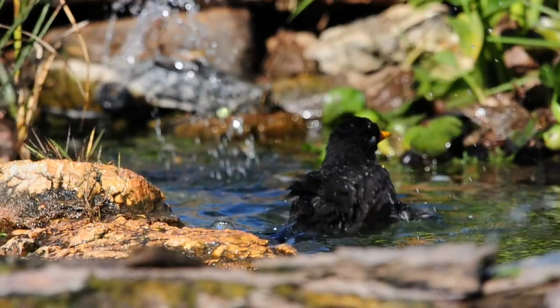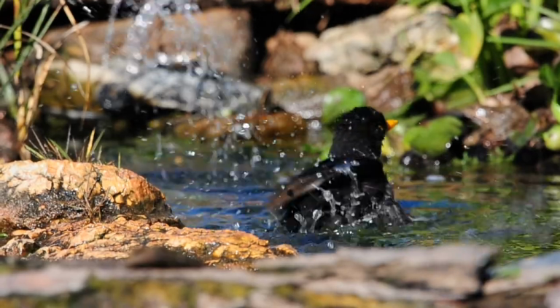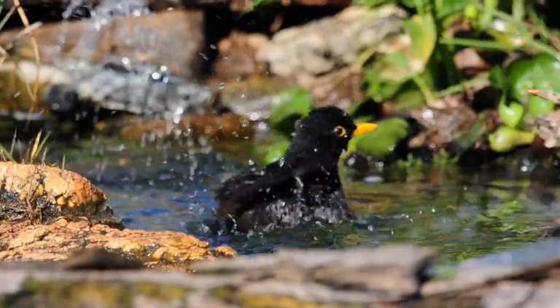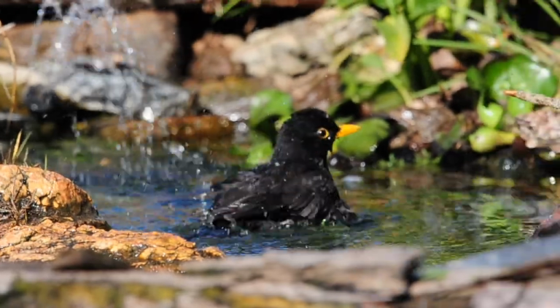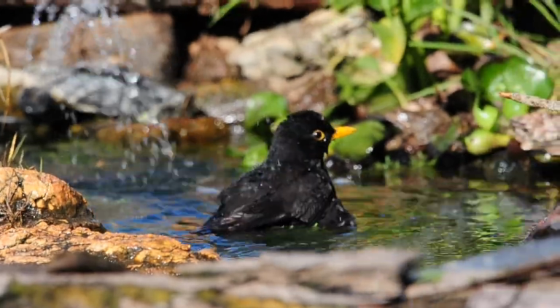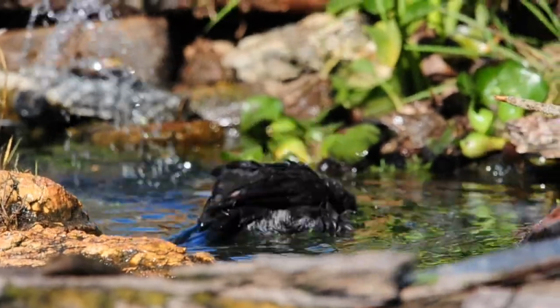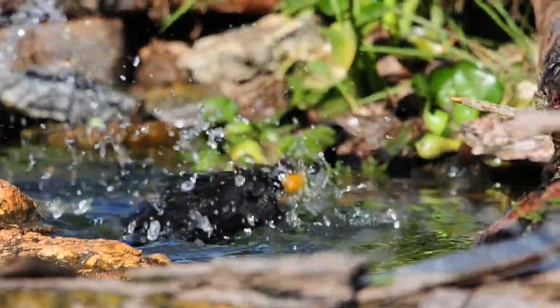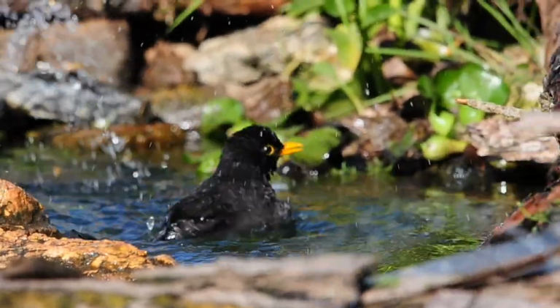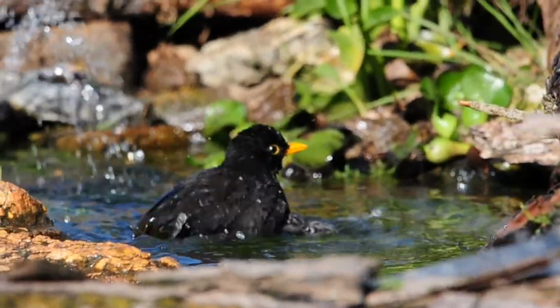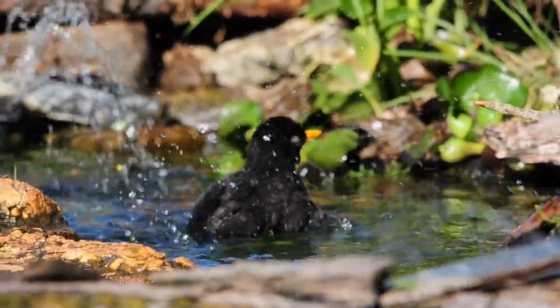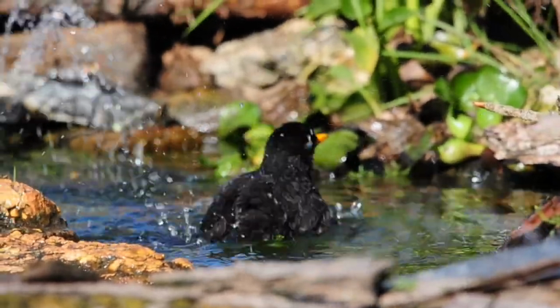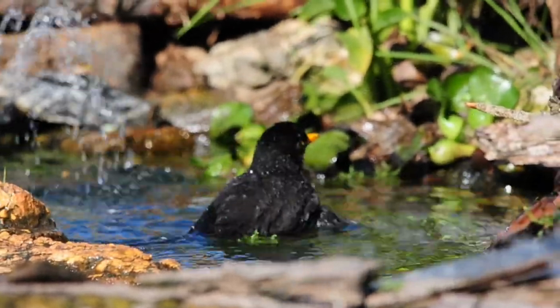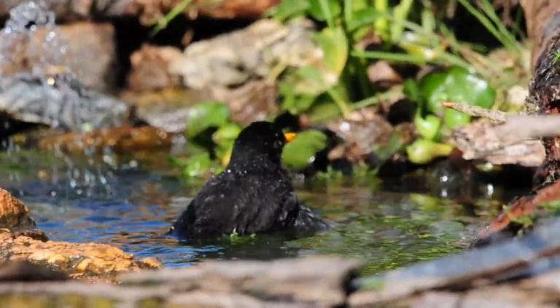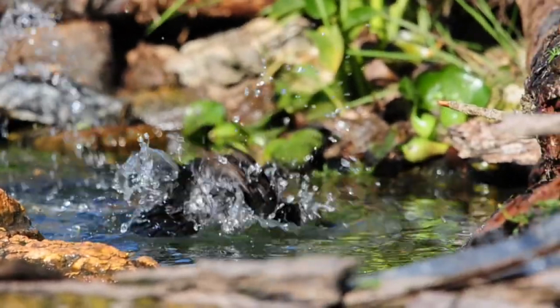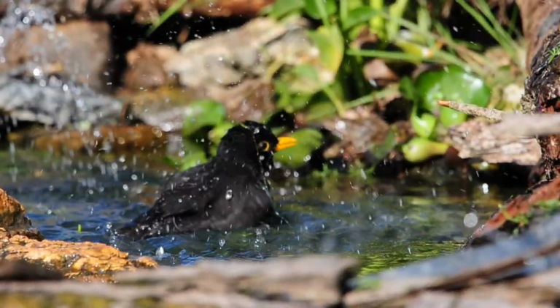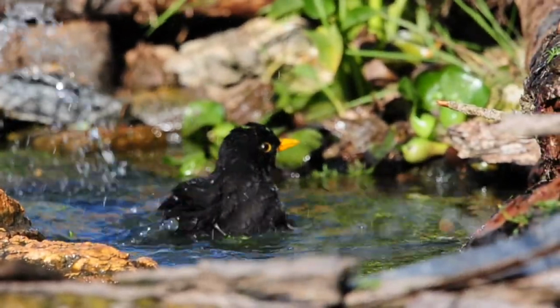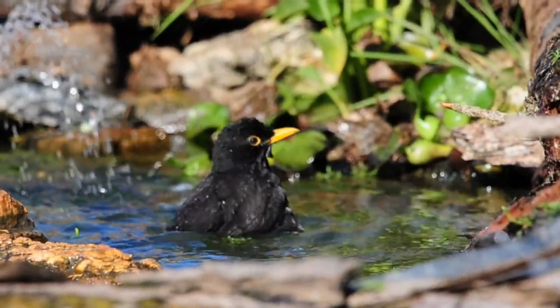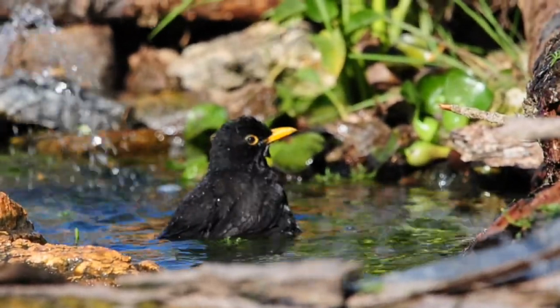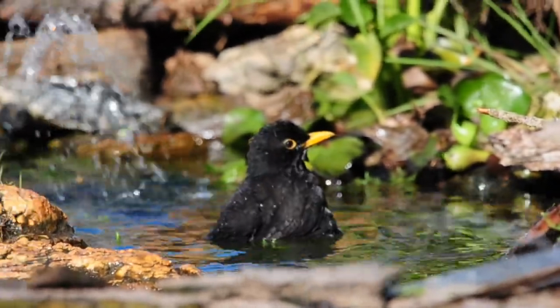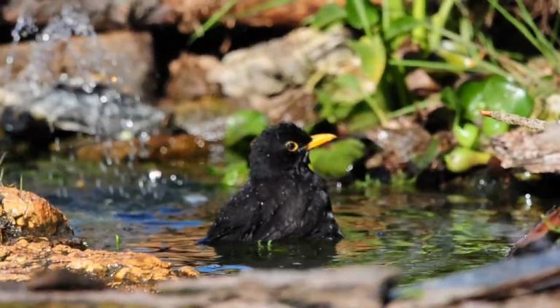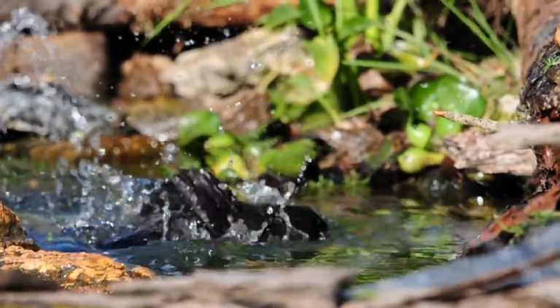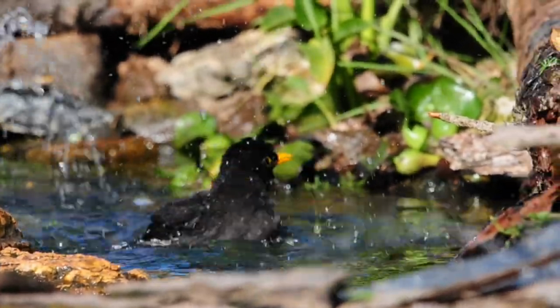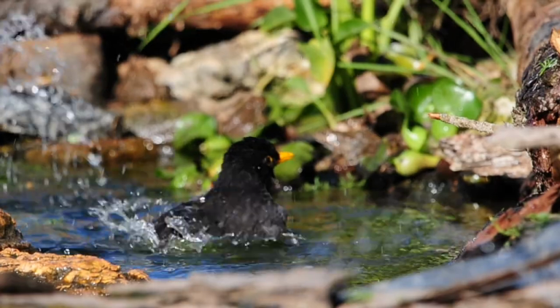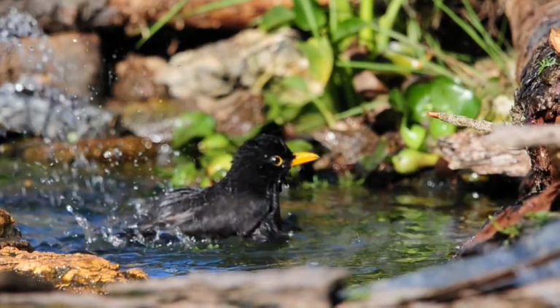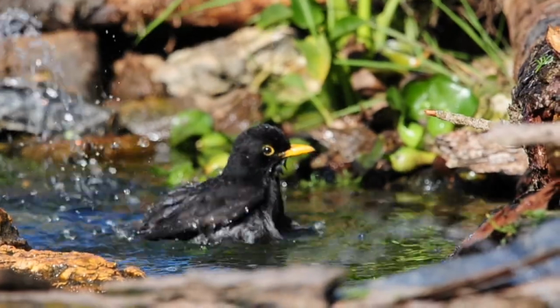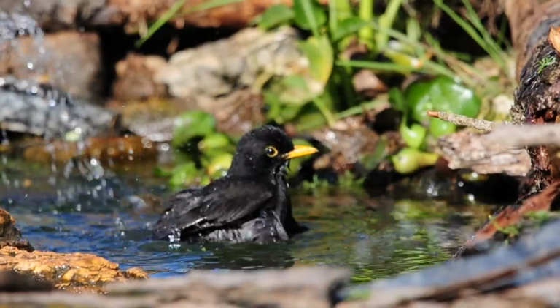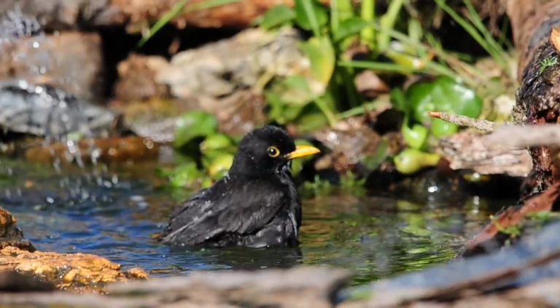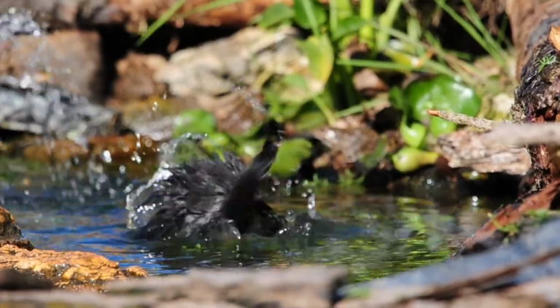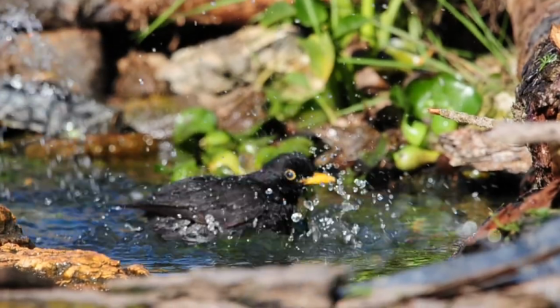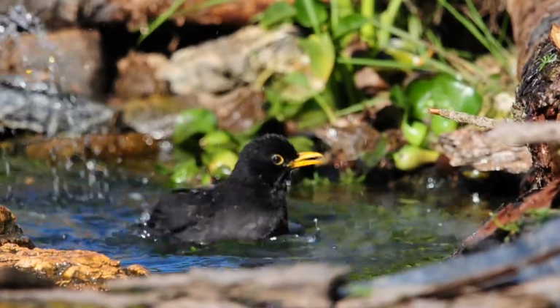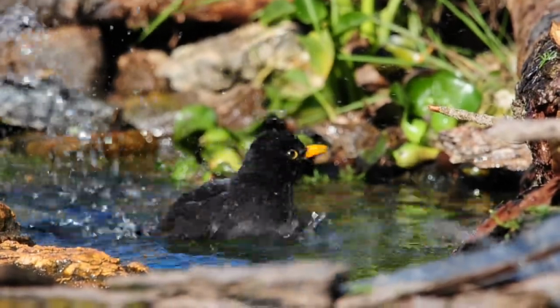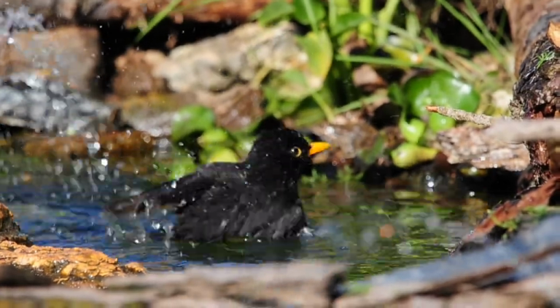So beautiful. He's had his drink, now he's having a bath.